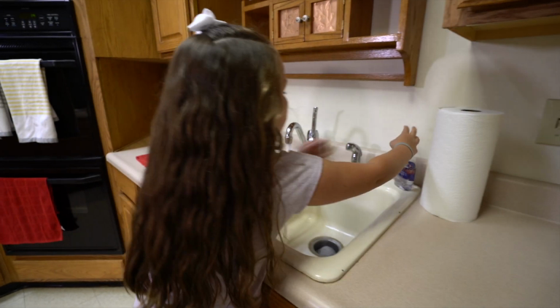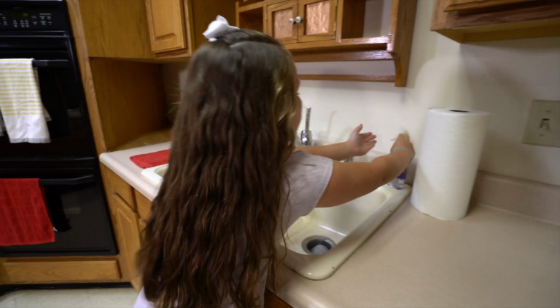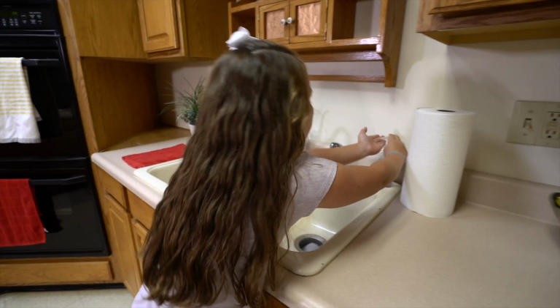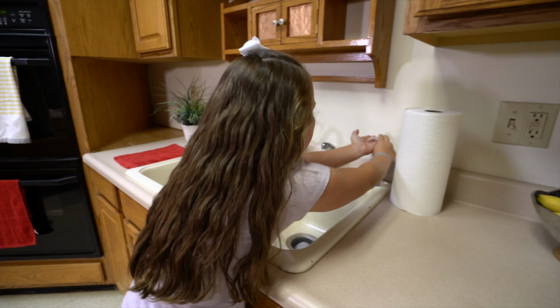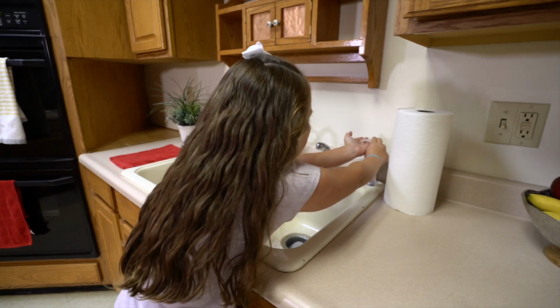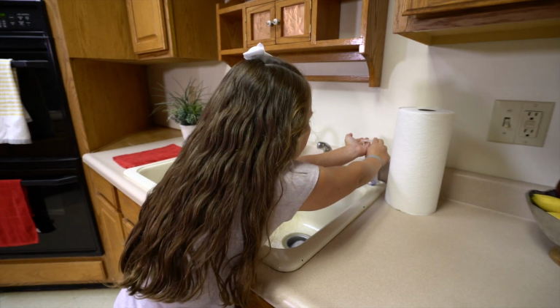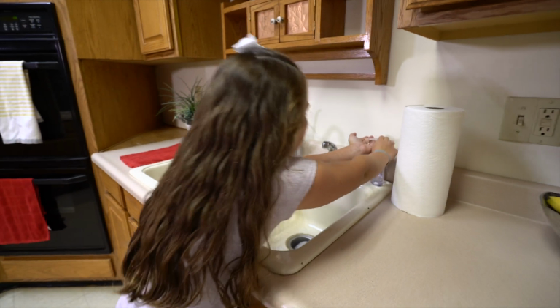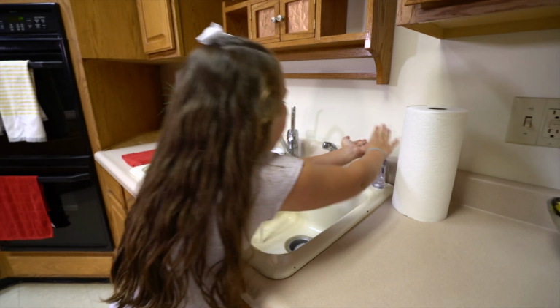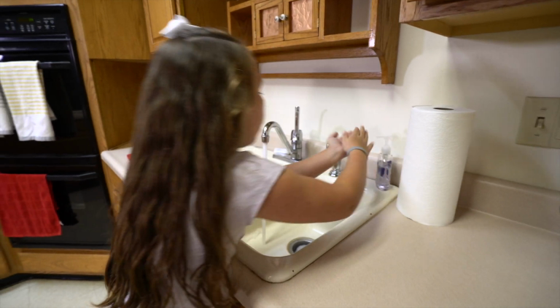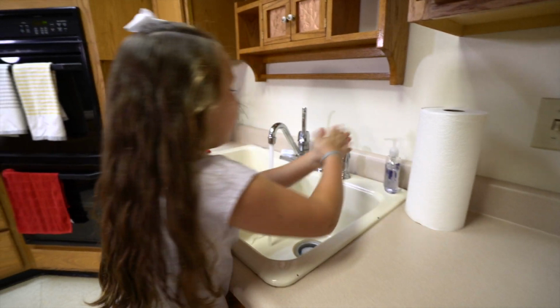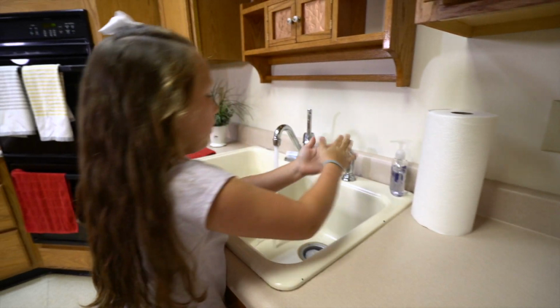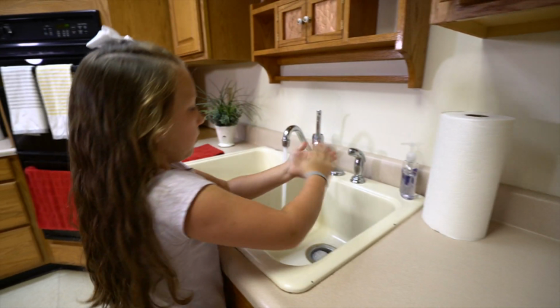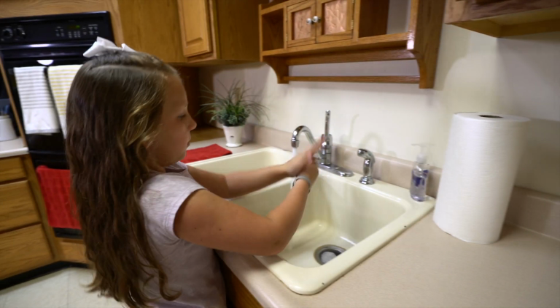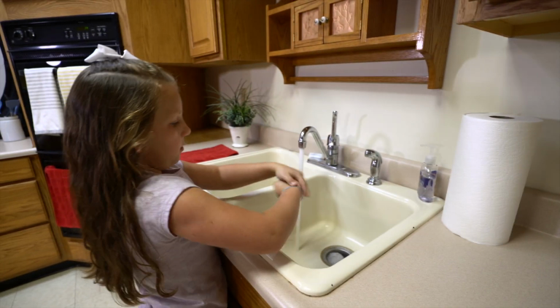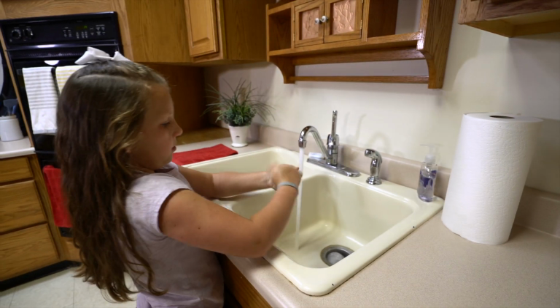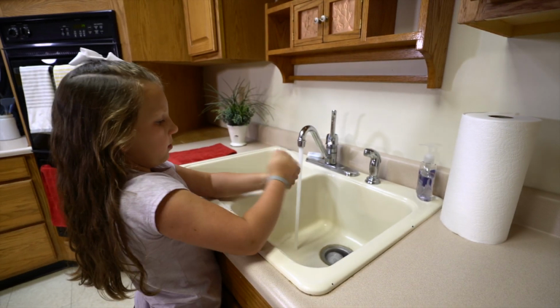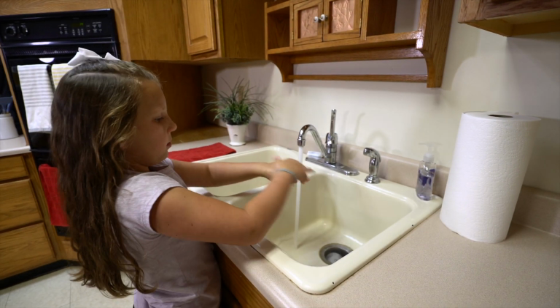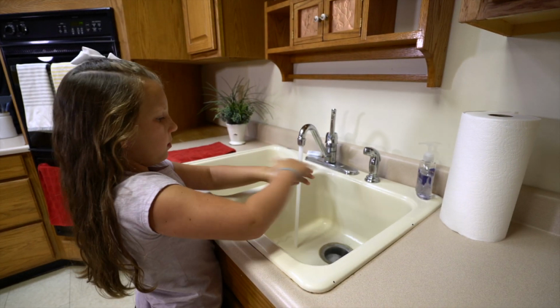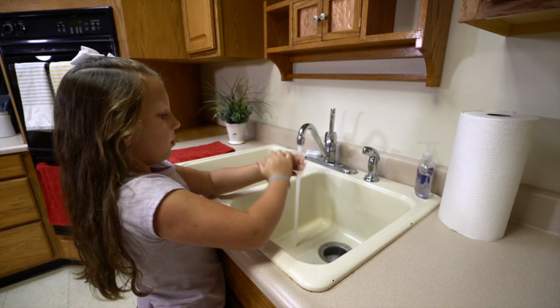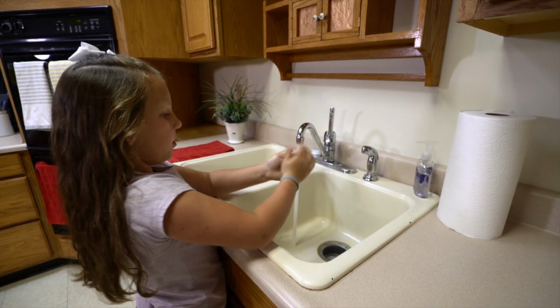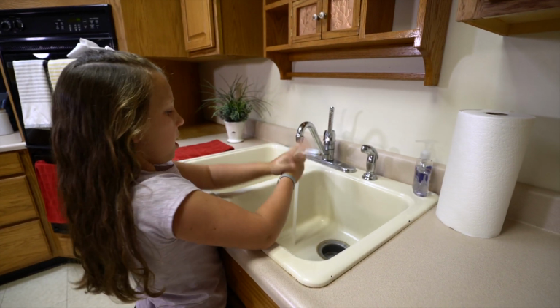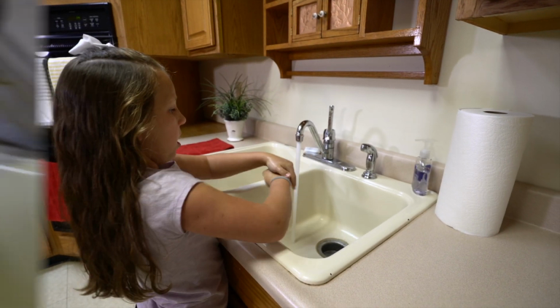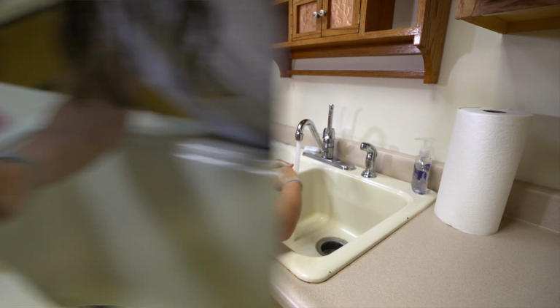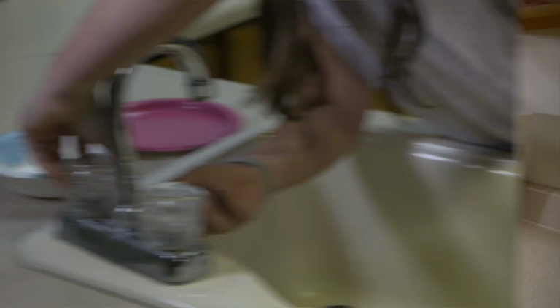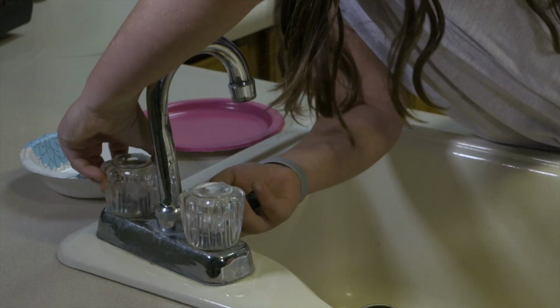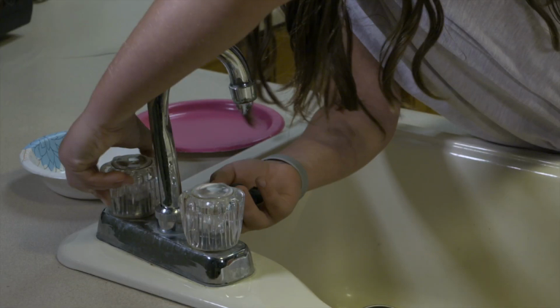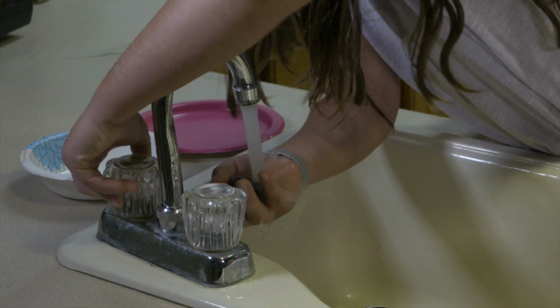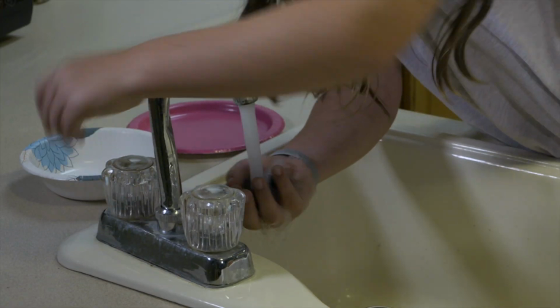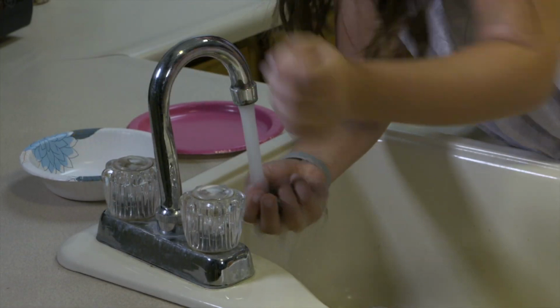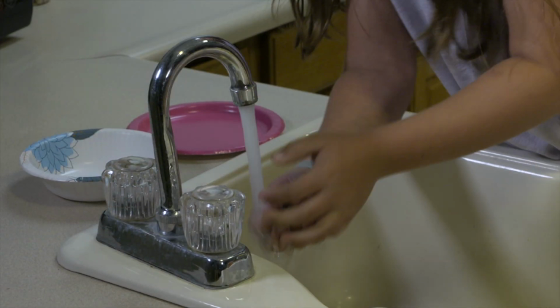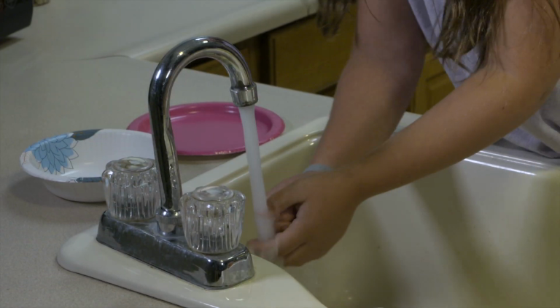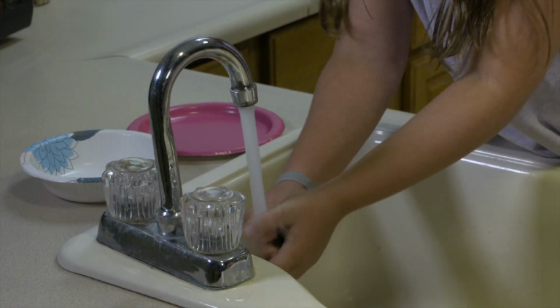First, always wash hands and surfaces before working with food. Wash all of the fruit.